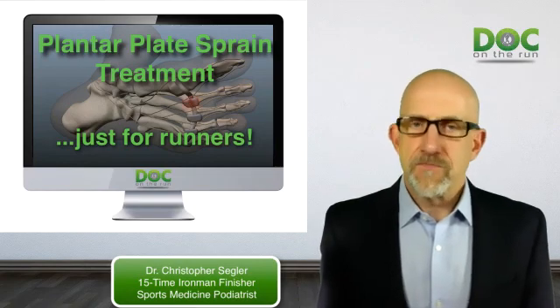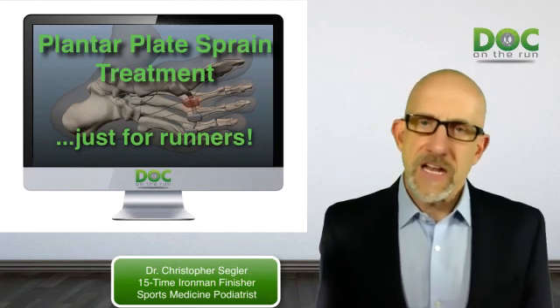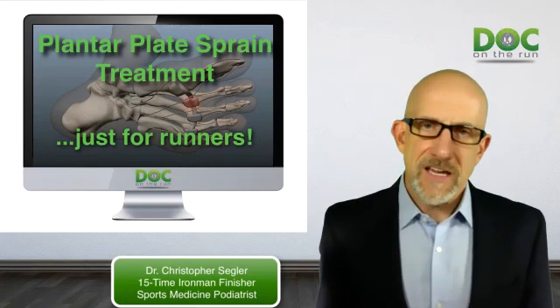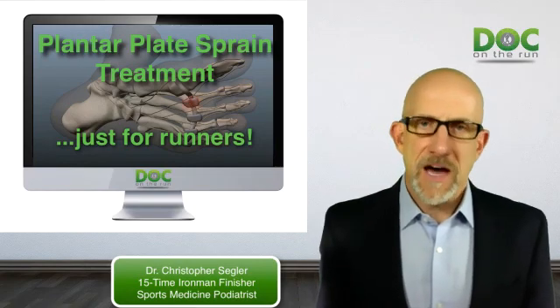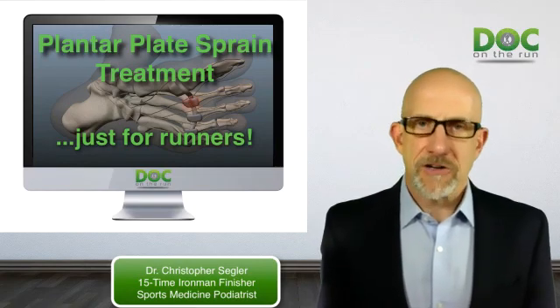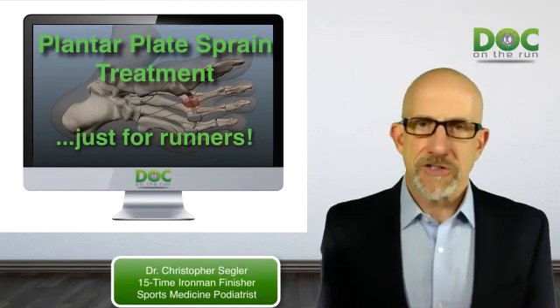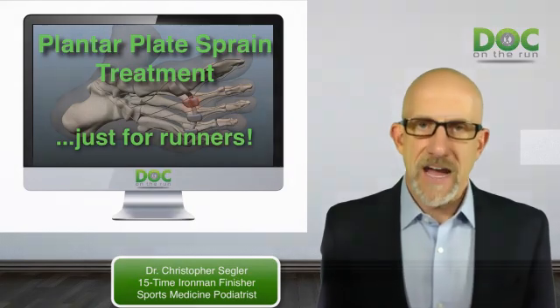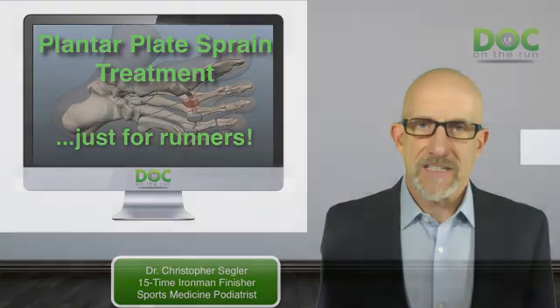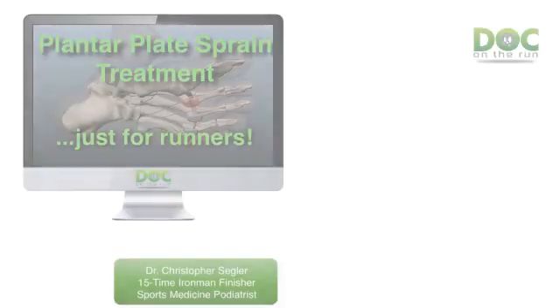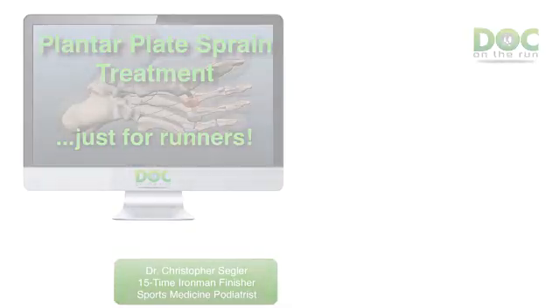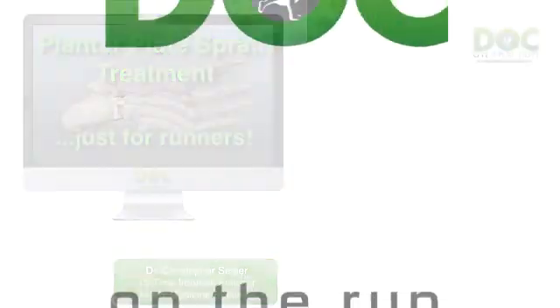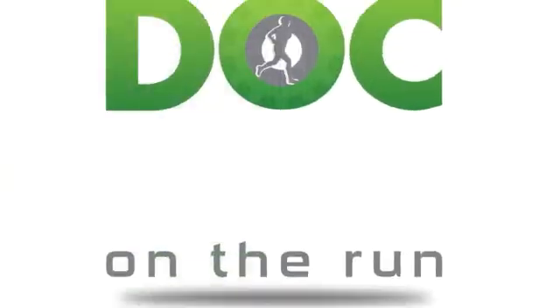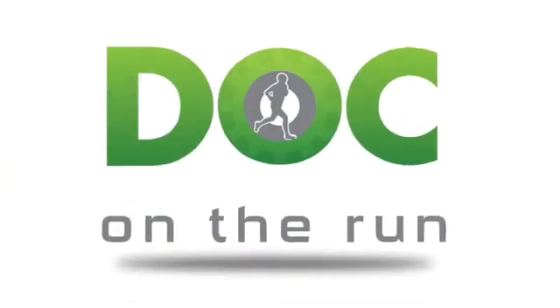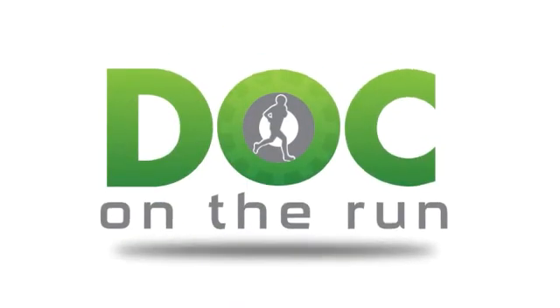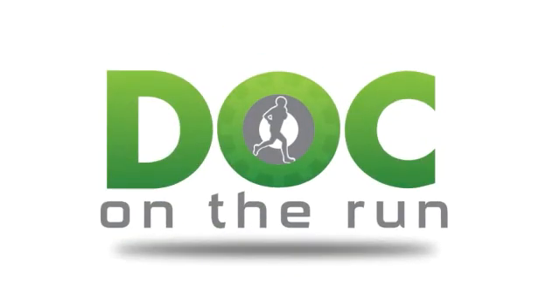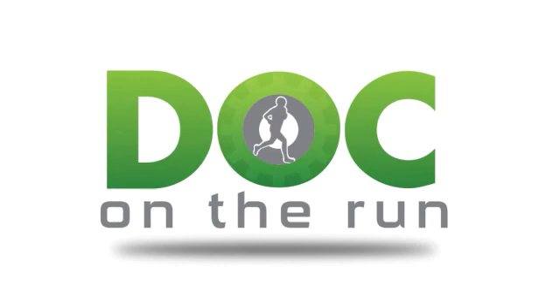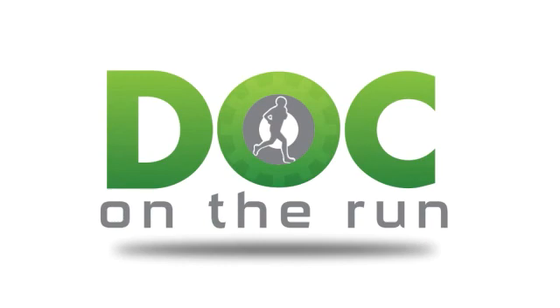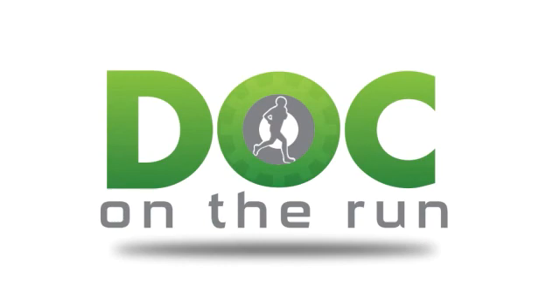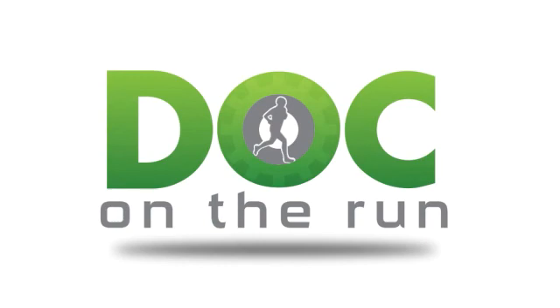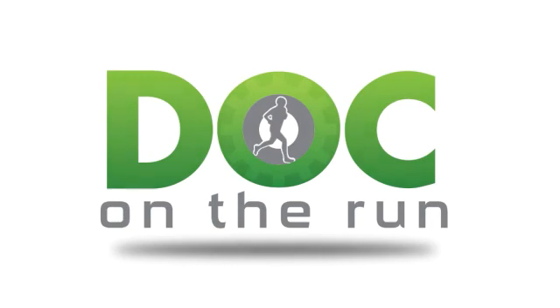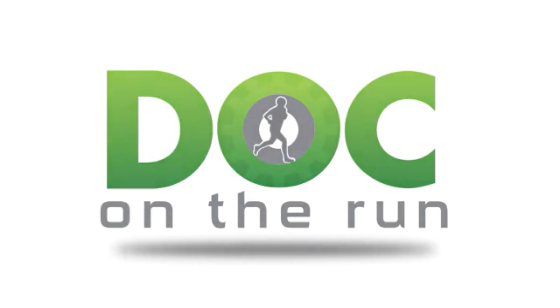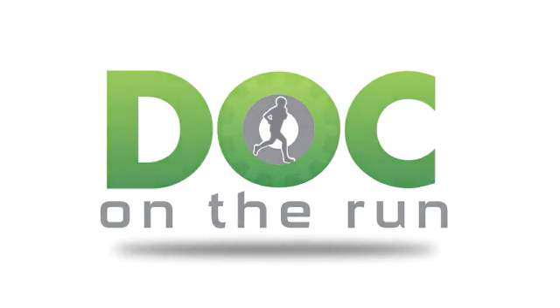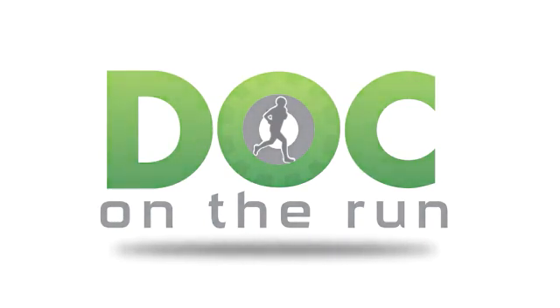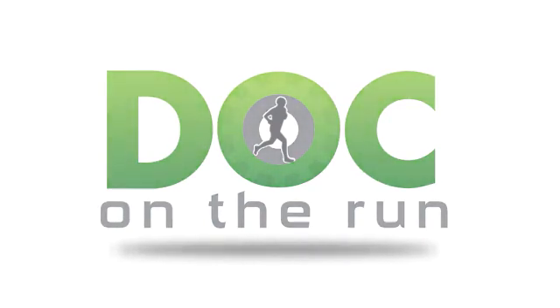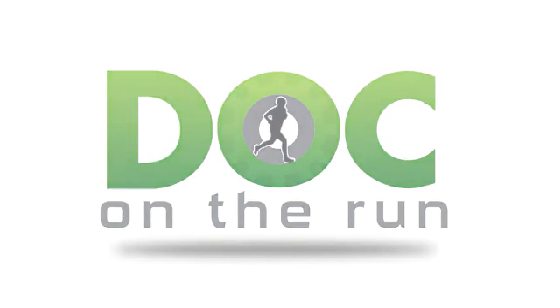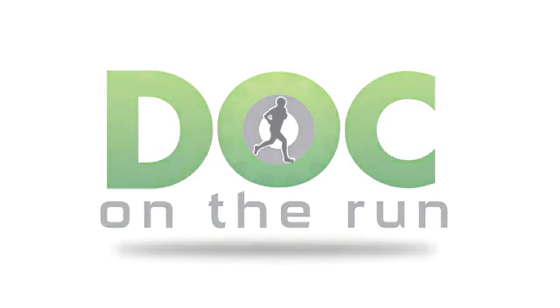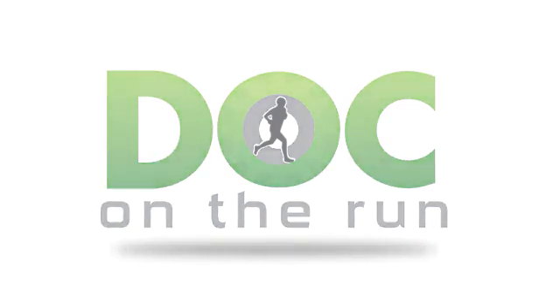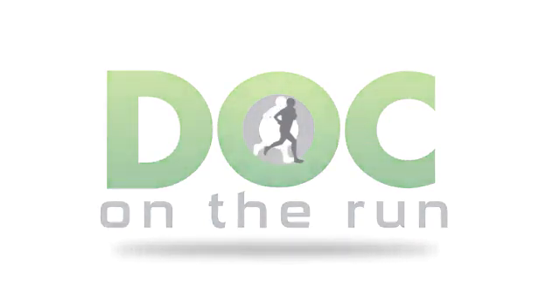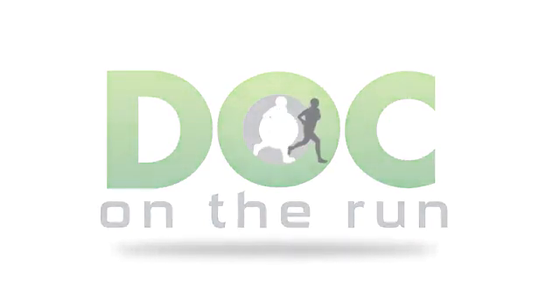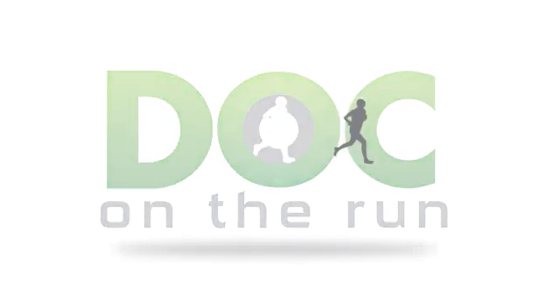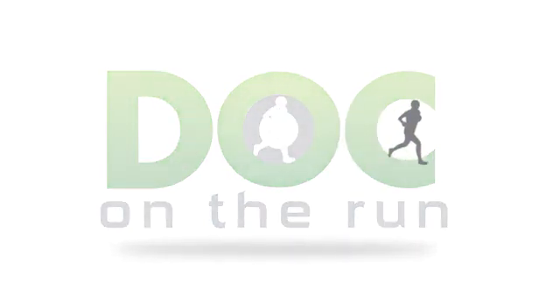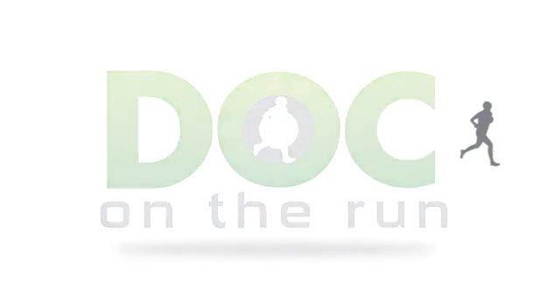Then you get back on track. Doc on the Run. We help injured runners run.